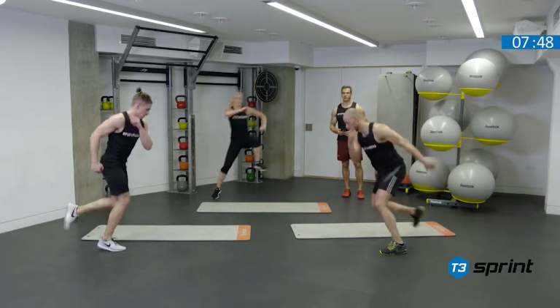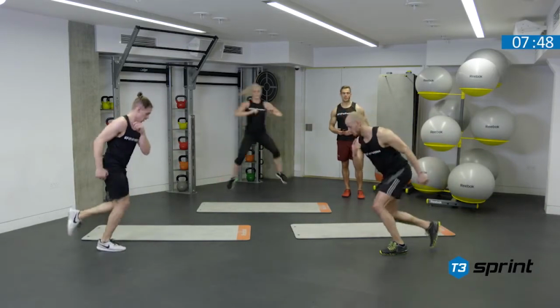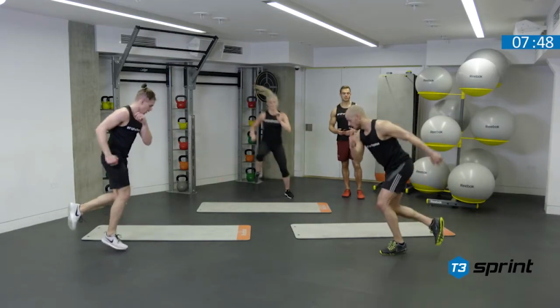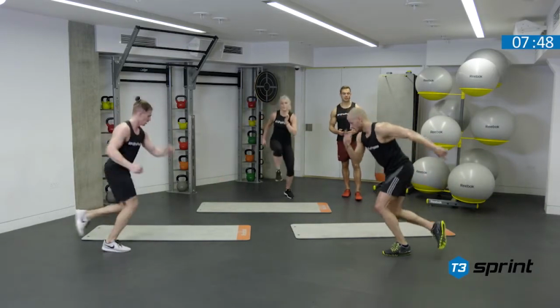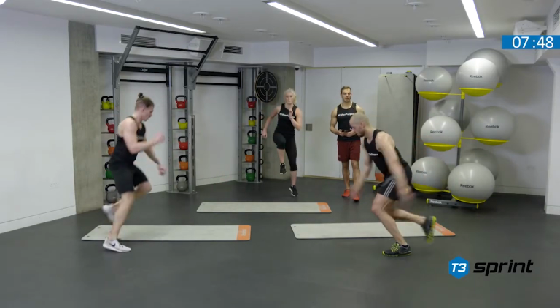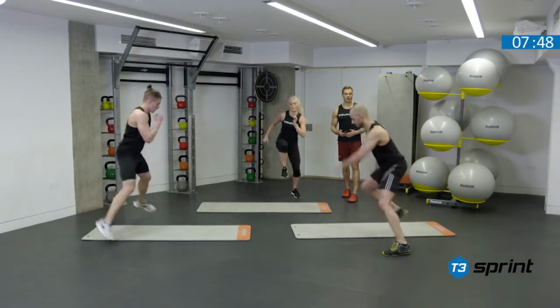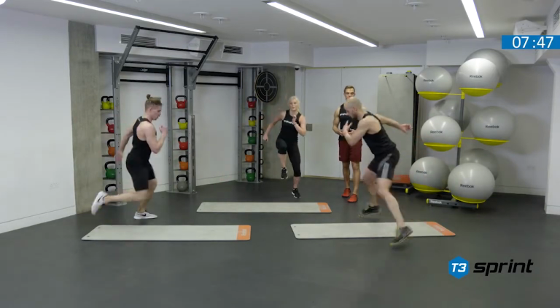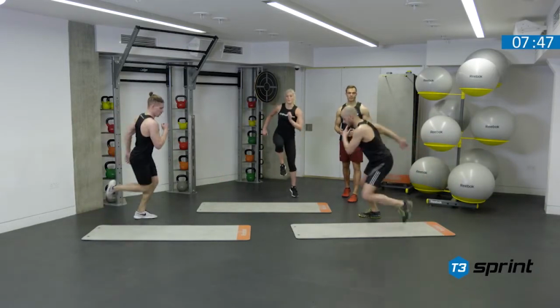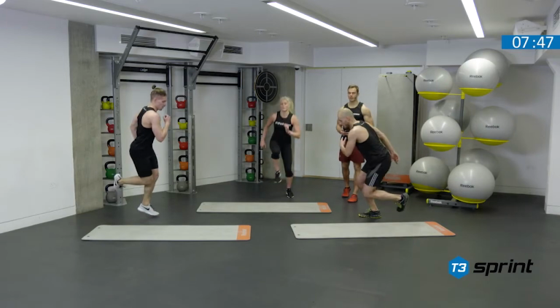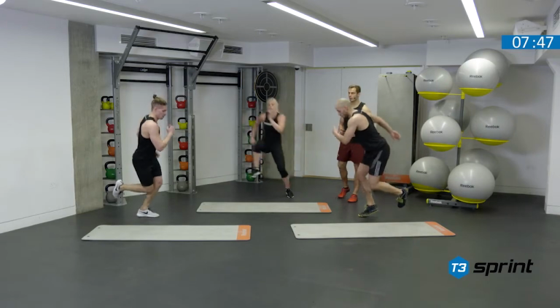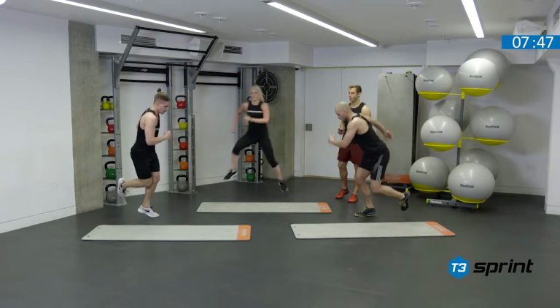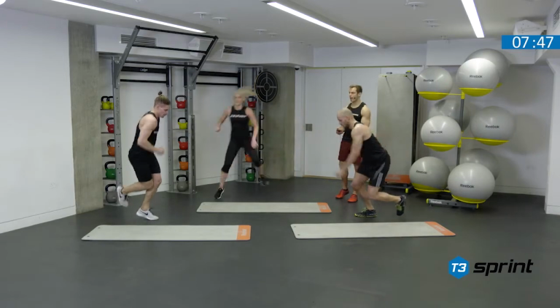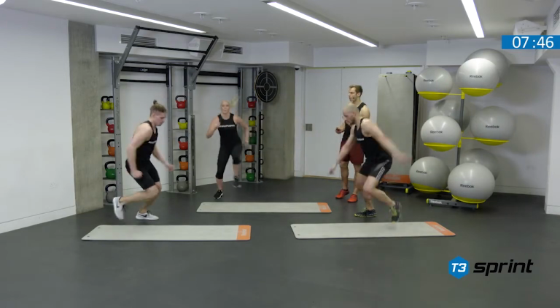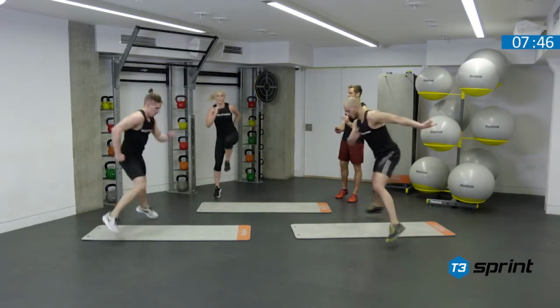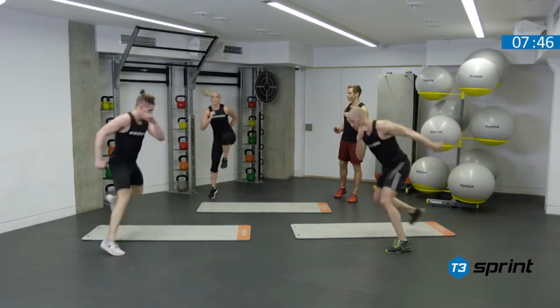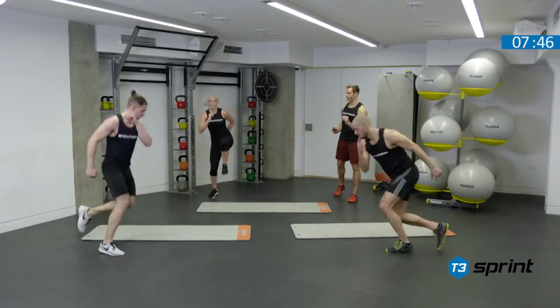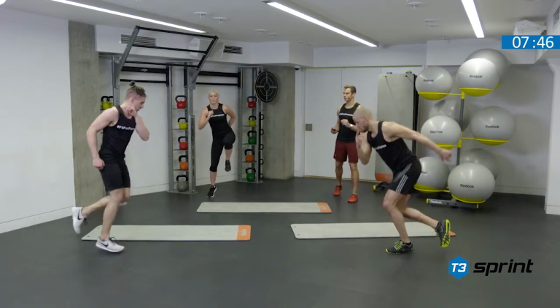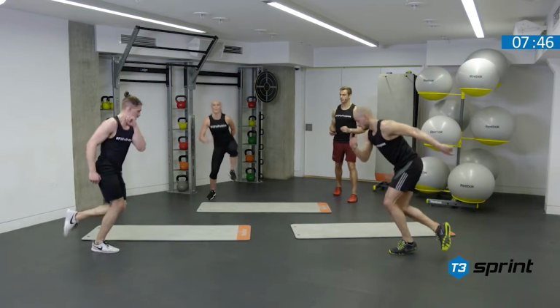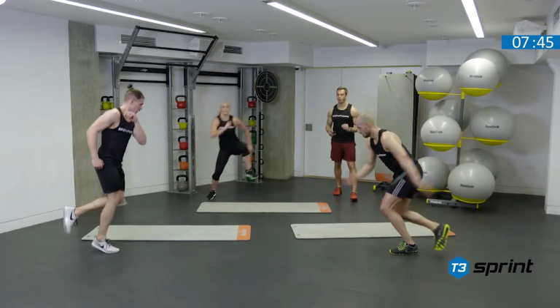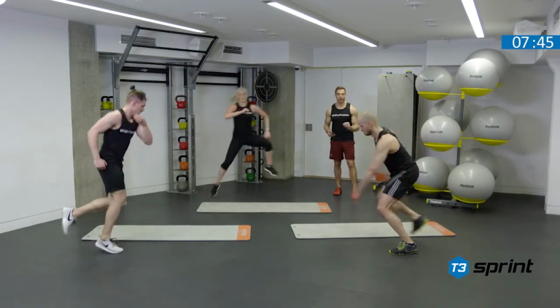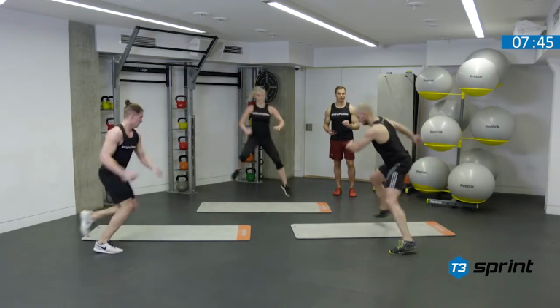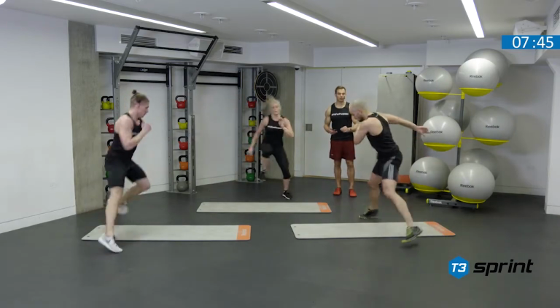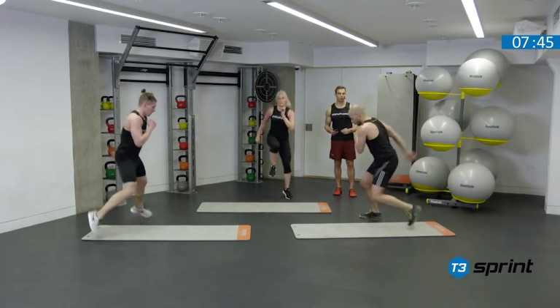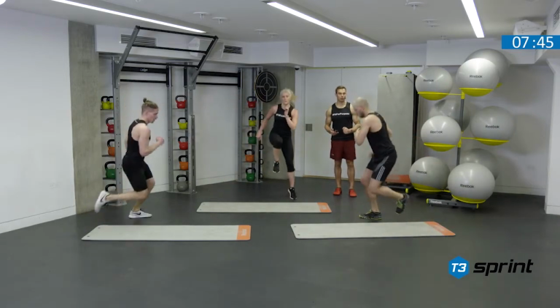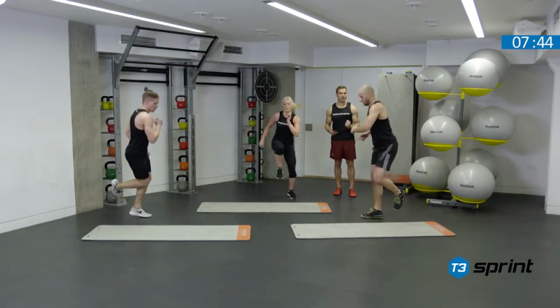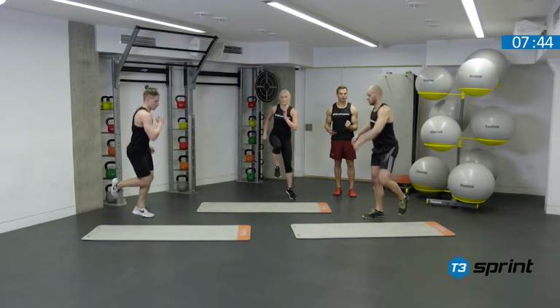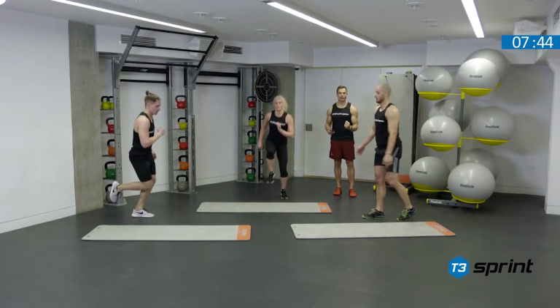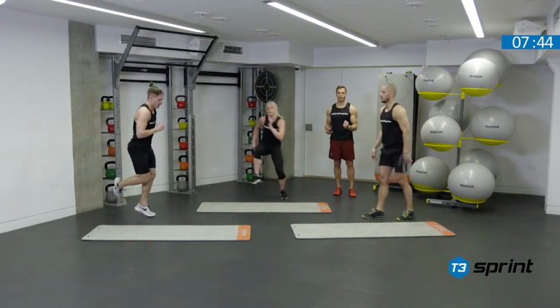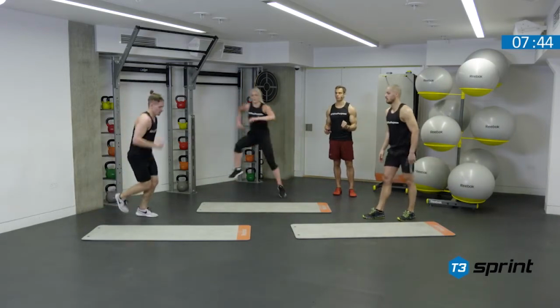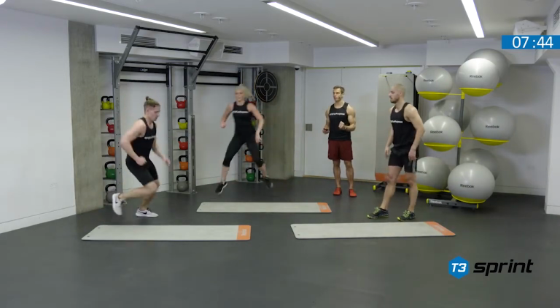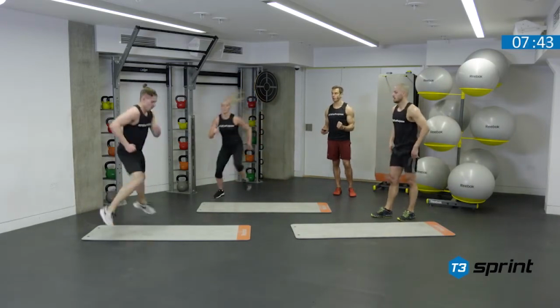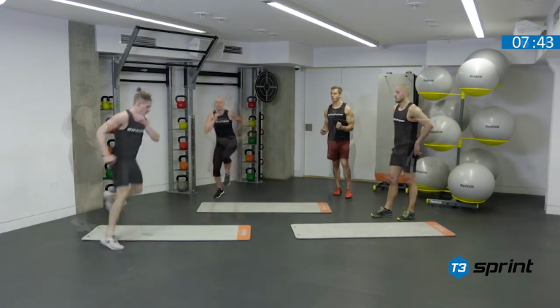Chest is high, powerful and reactive, quick on the floor. Imagine the ground is really hot.